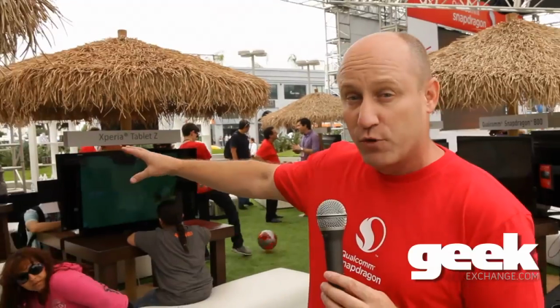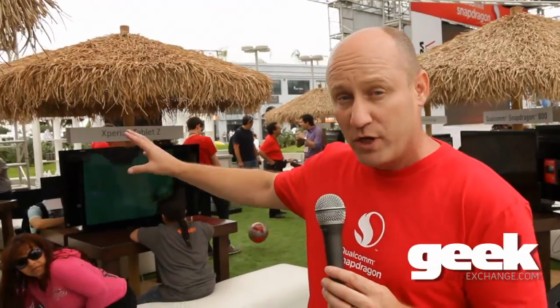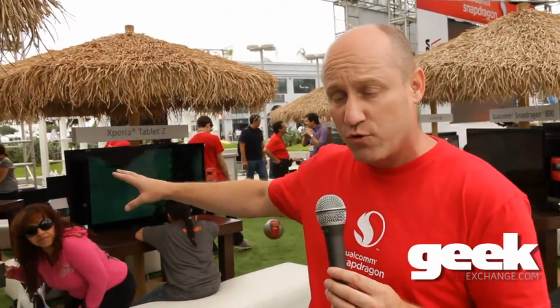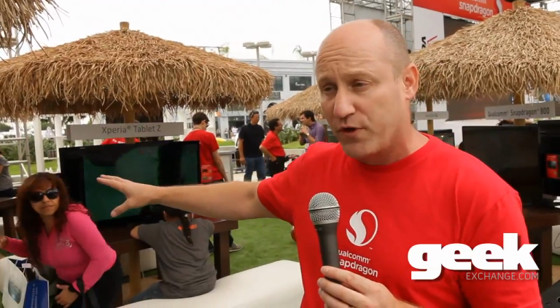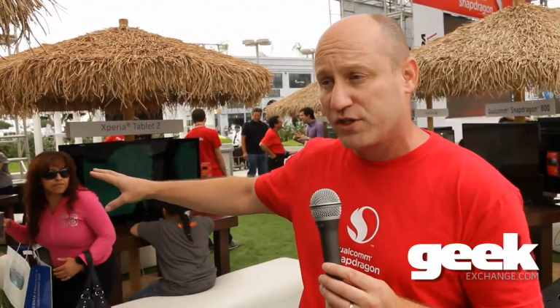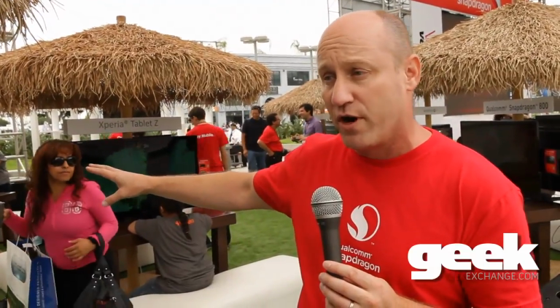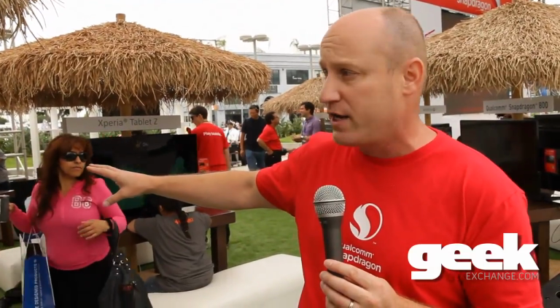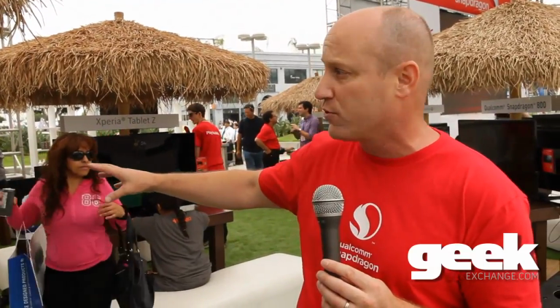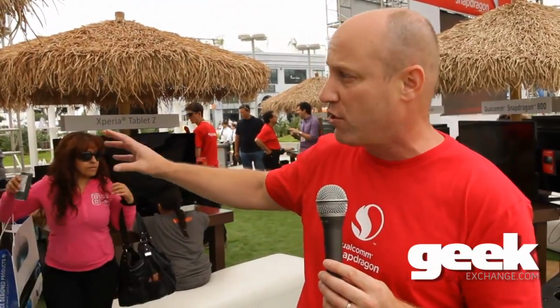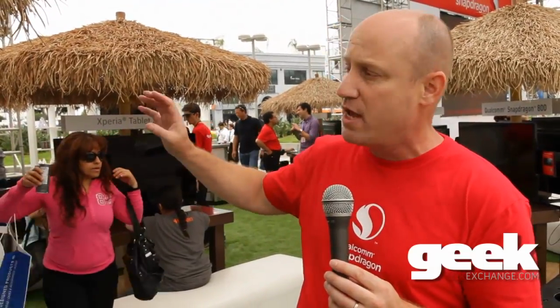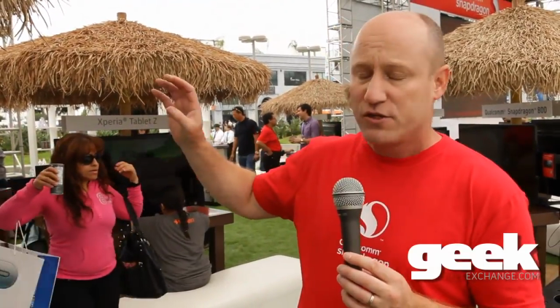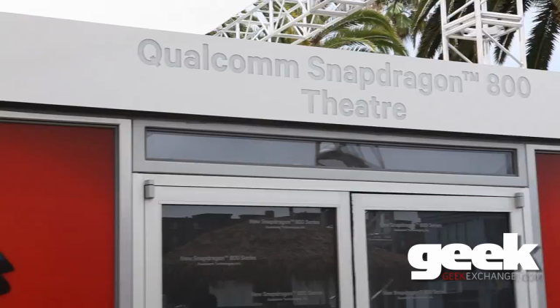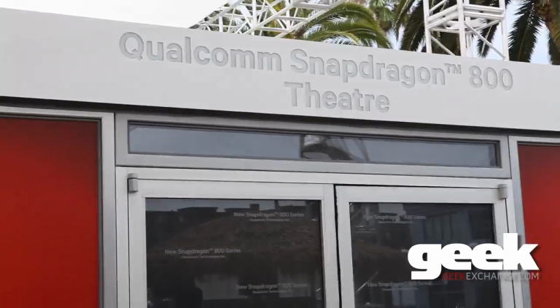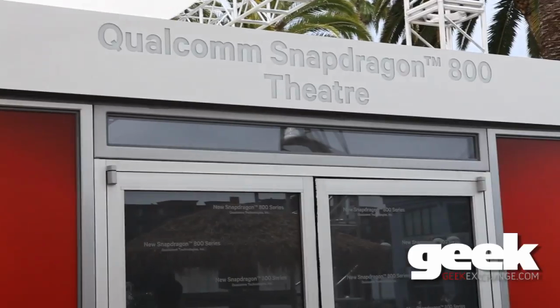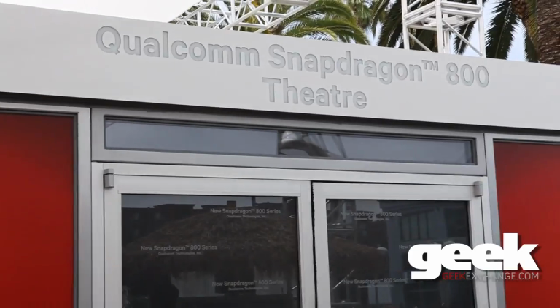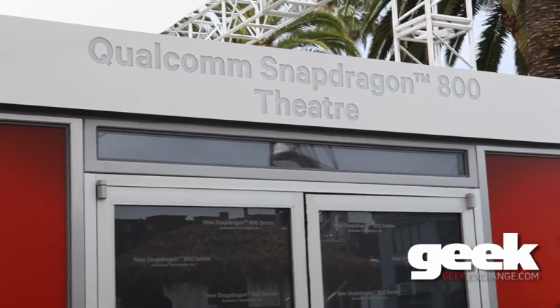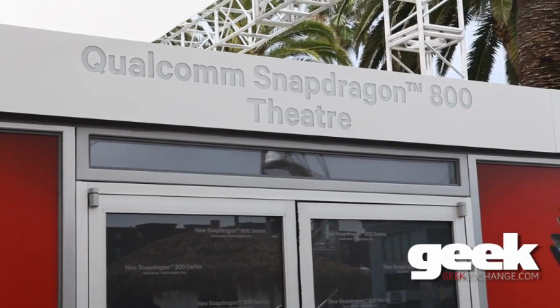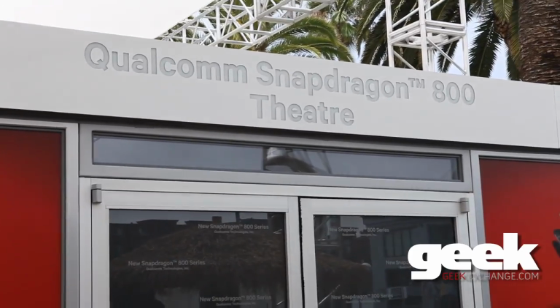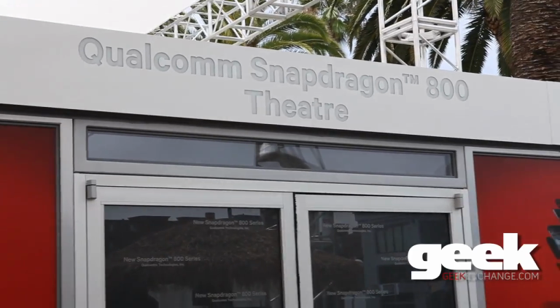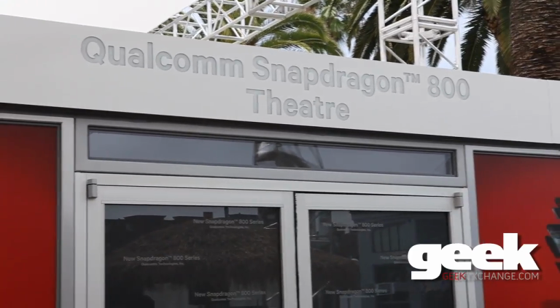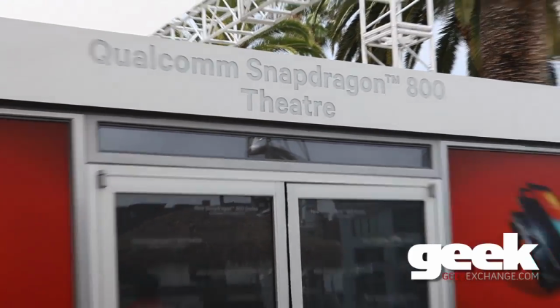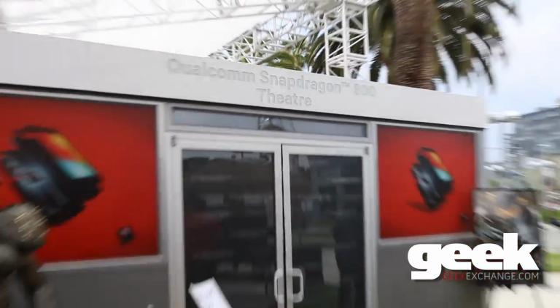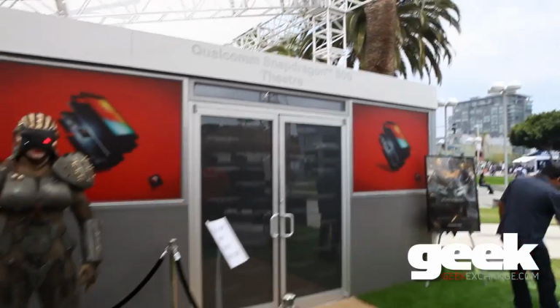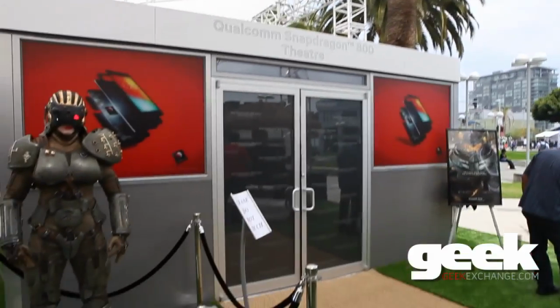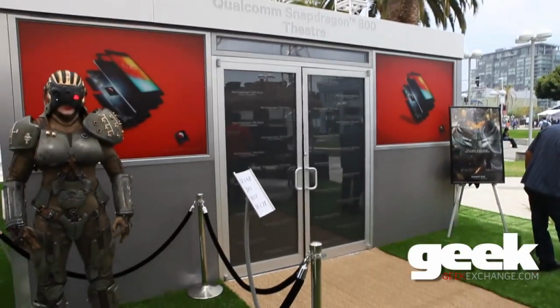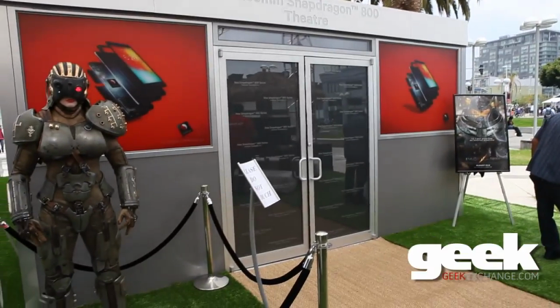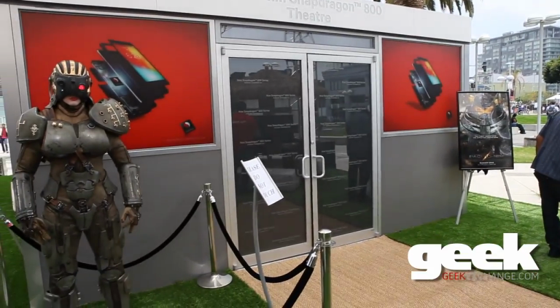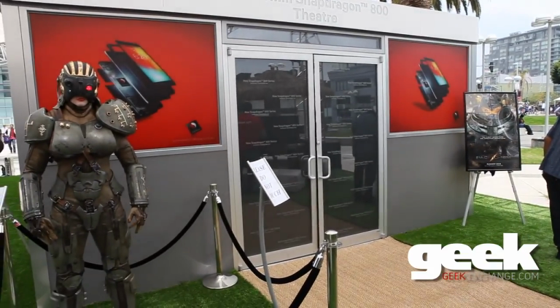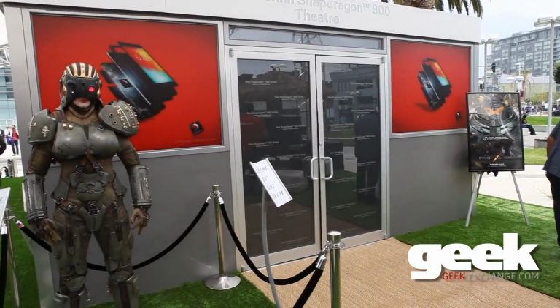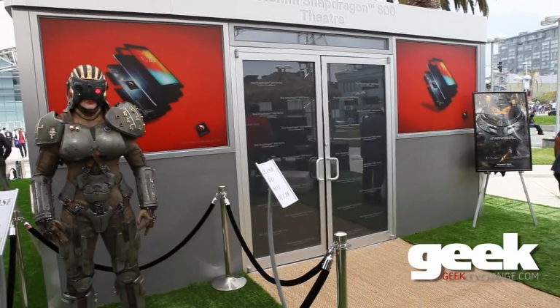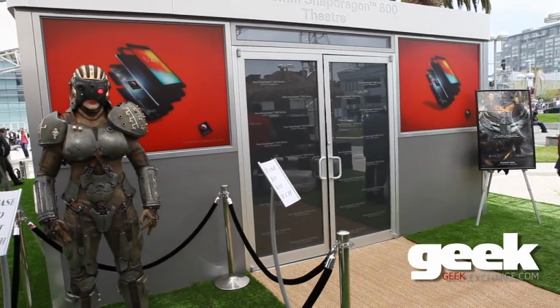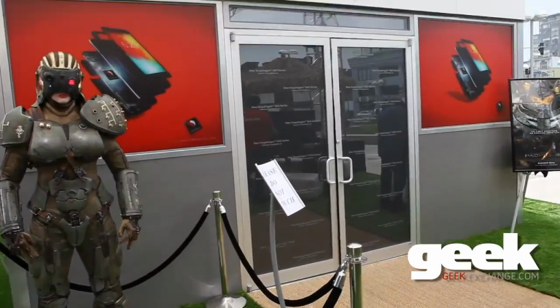The really cool thing that's going on is we're showing some sneak peek video of Guillermo del Toro's upcoming movie, Pacific Rim, coming out this summer.